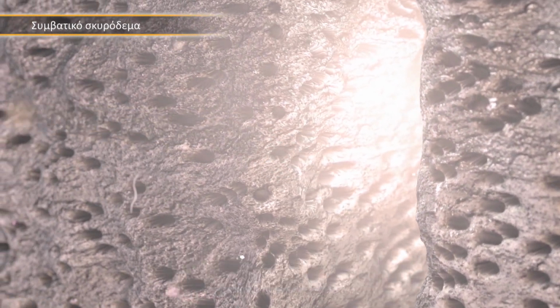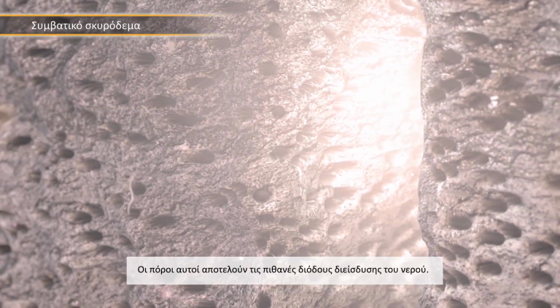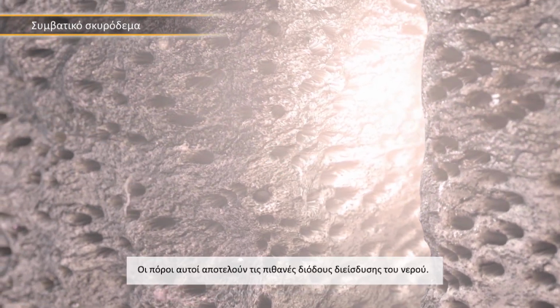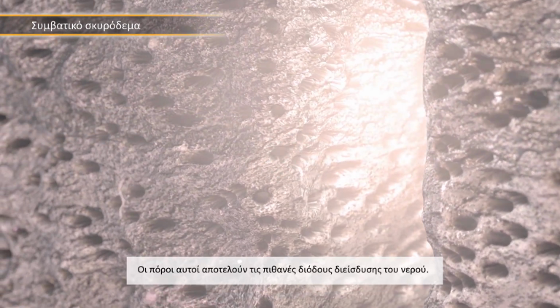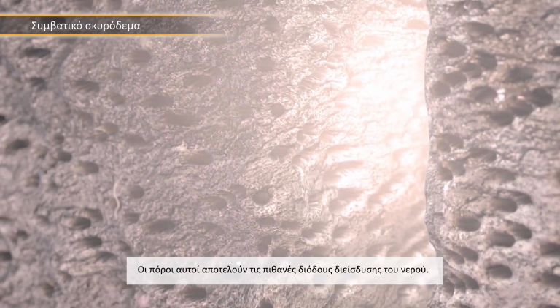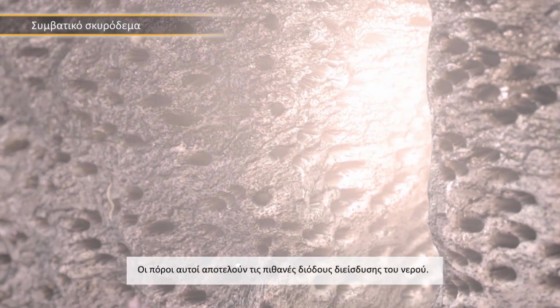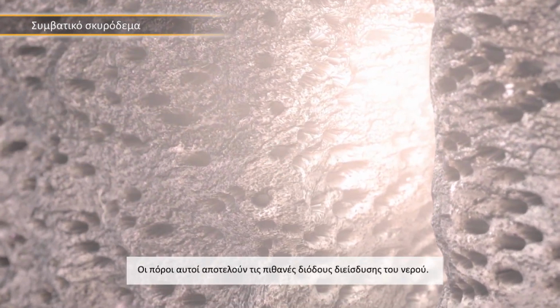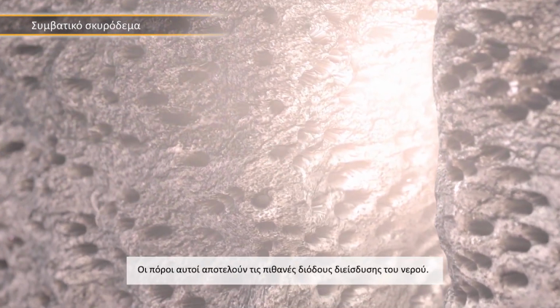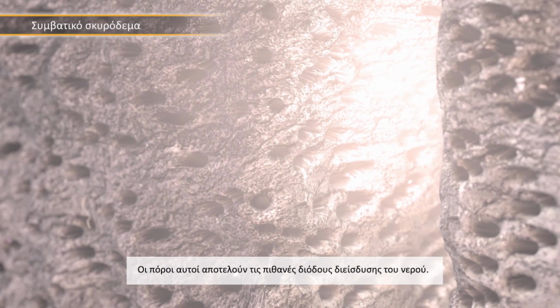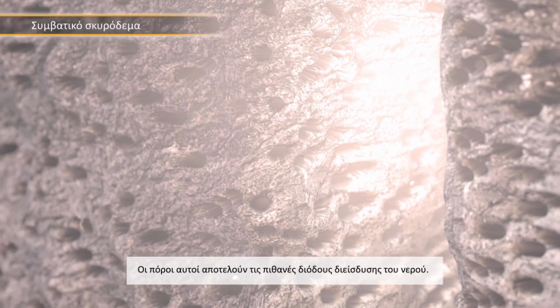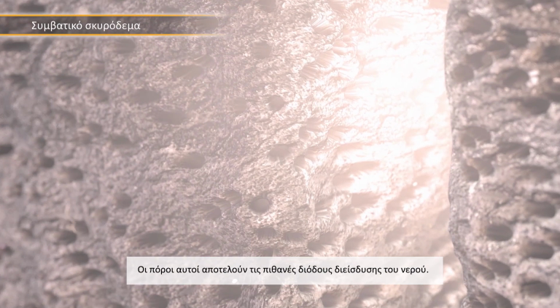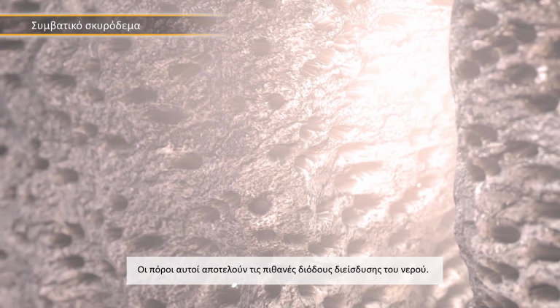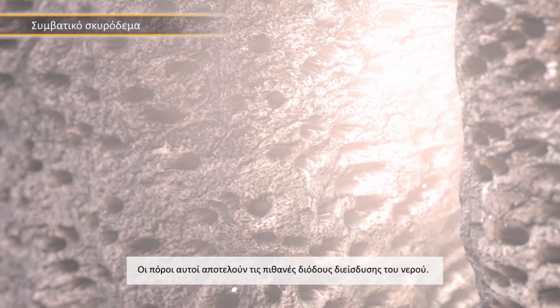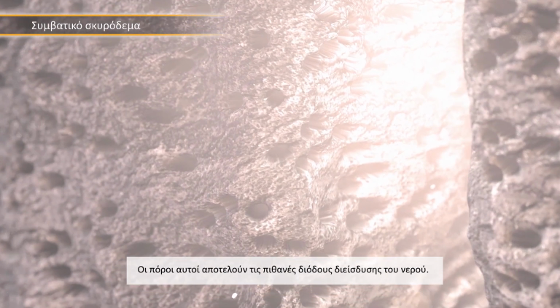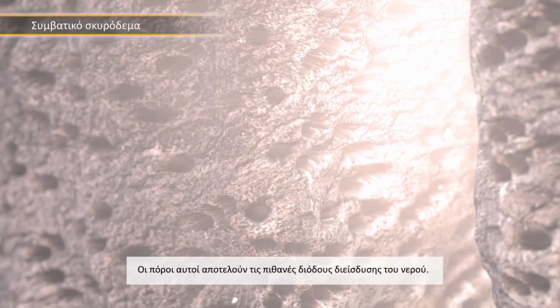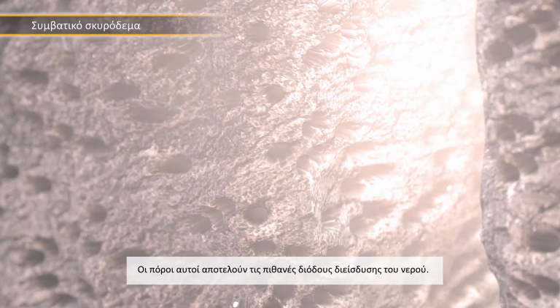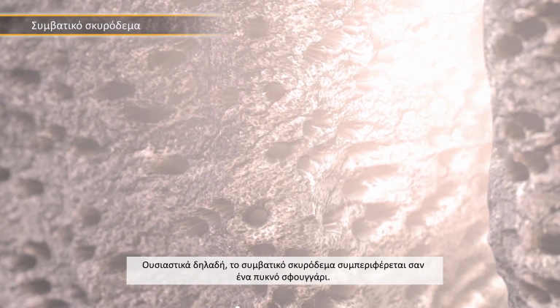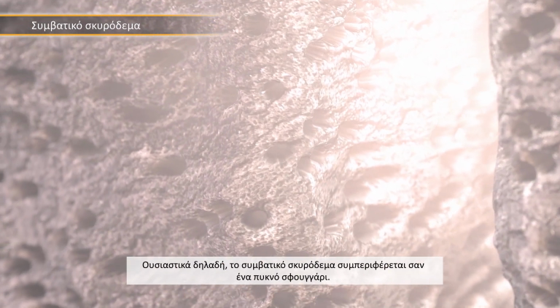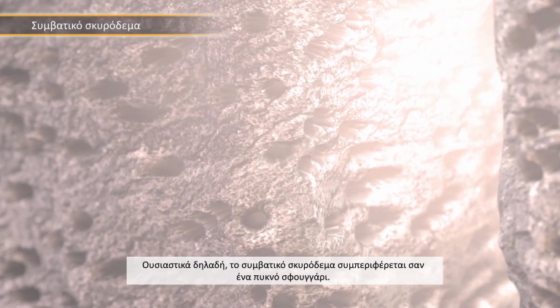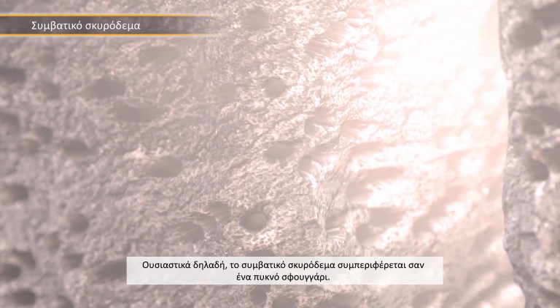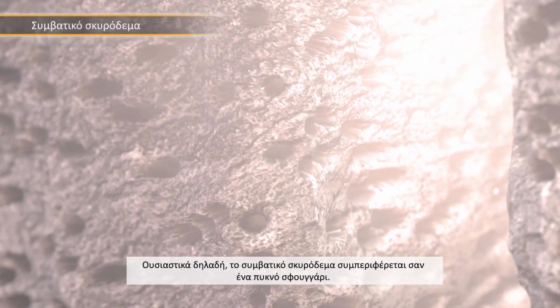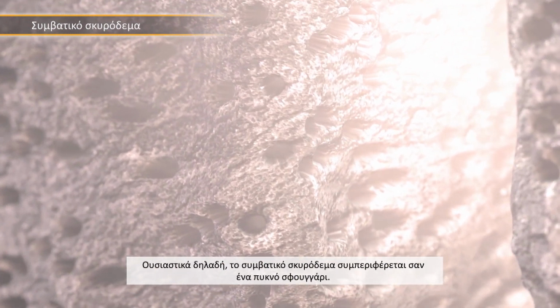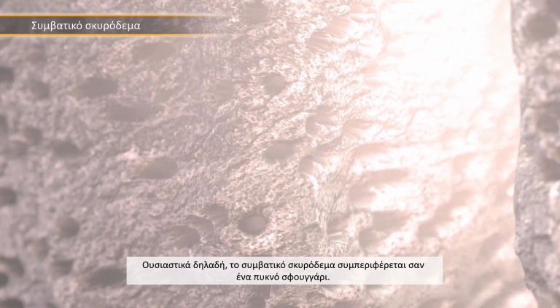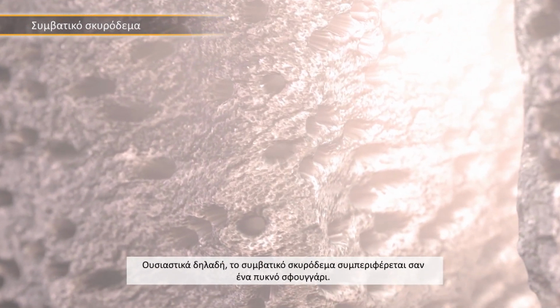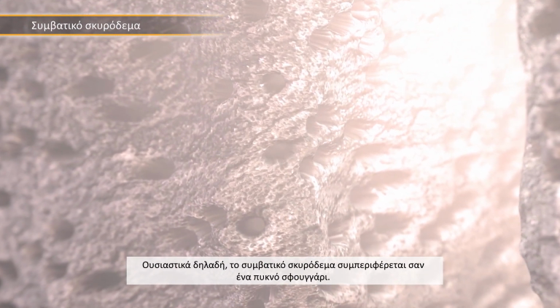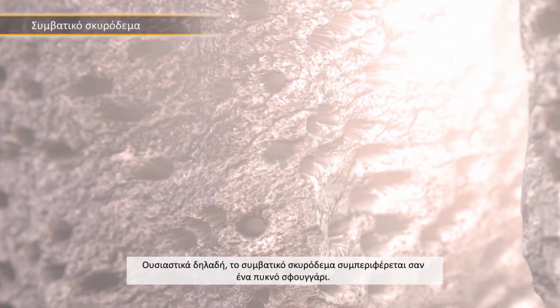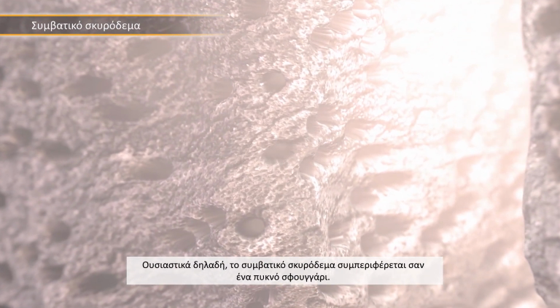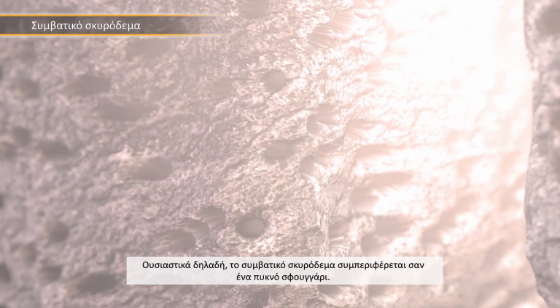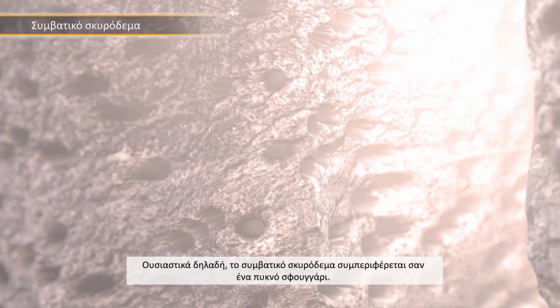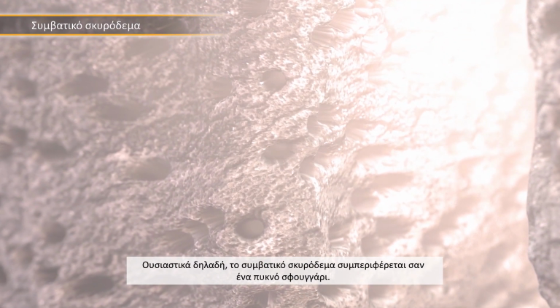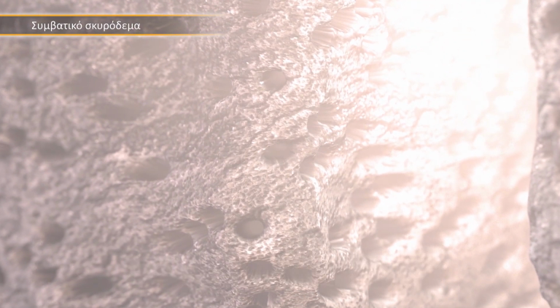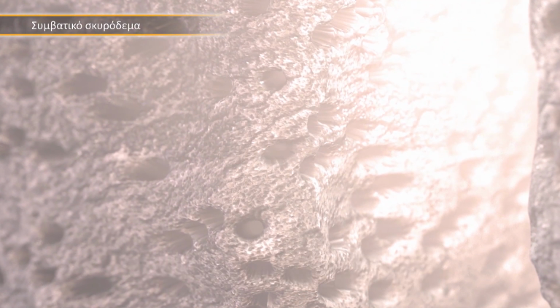These pores are the potential pathways for water, so essentially standard concrete behaves like a dense sponge.